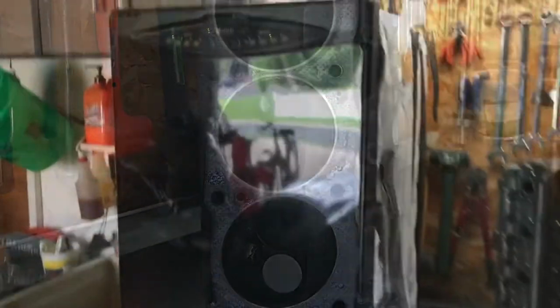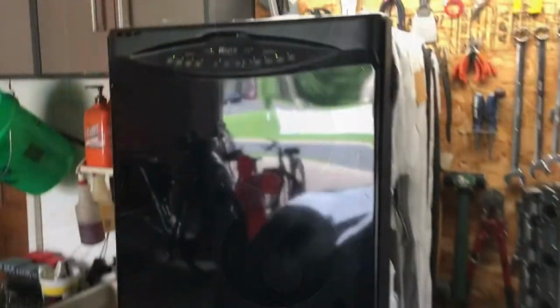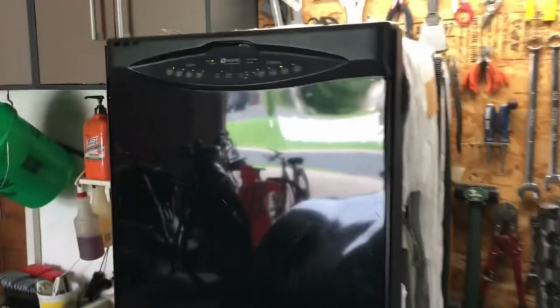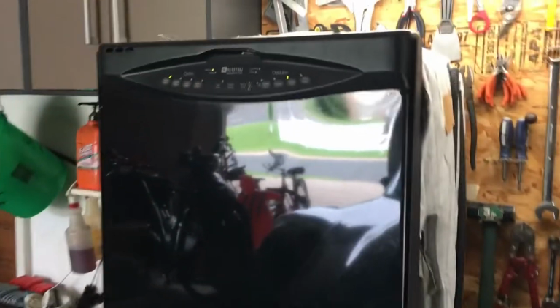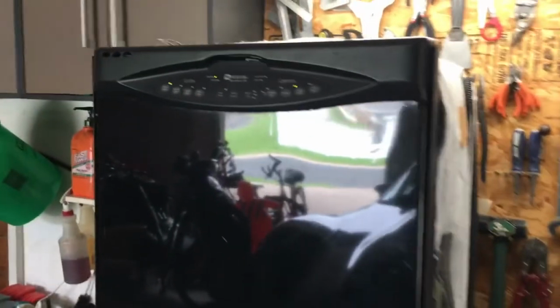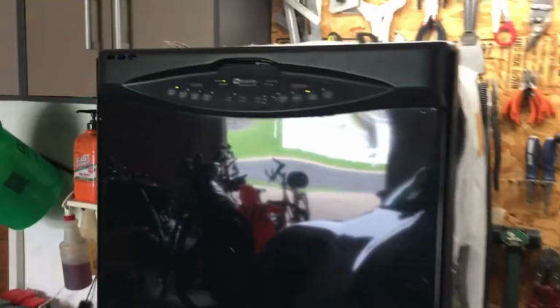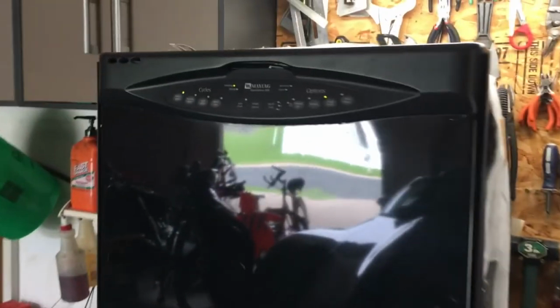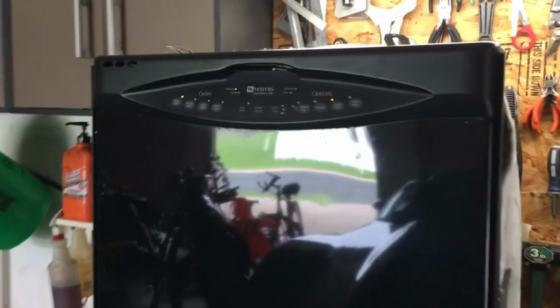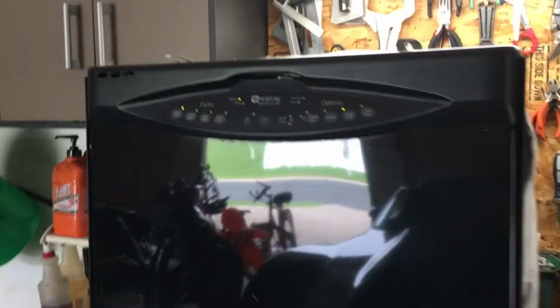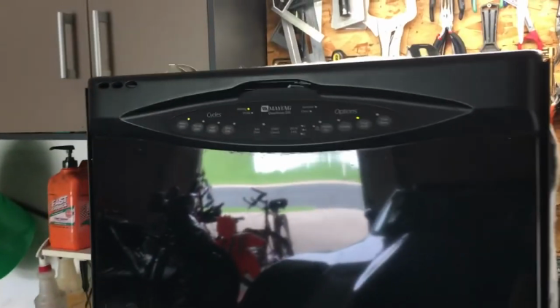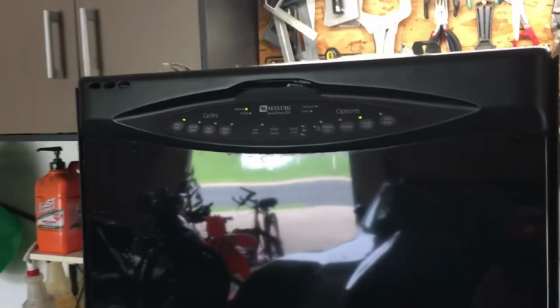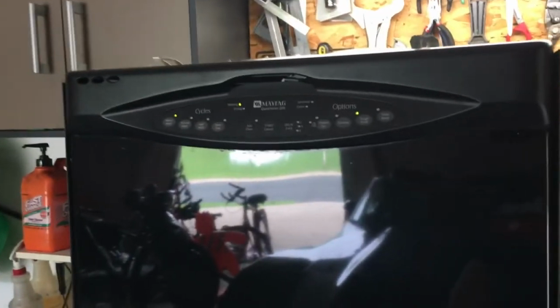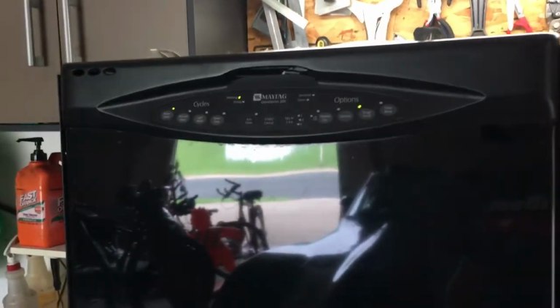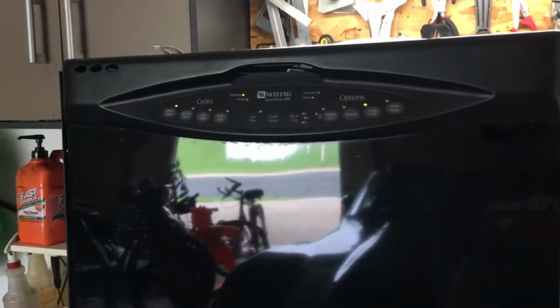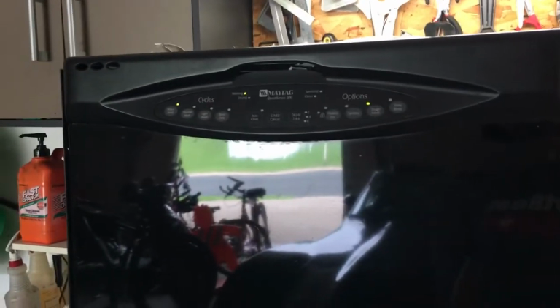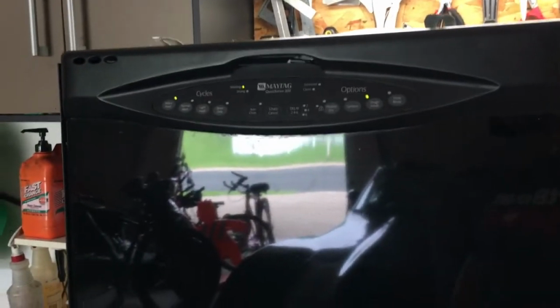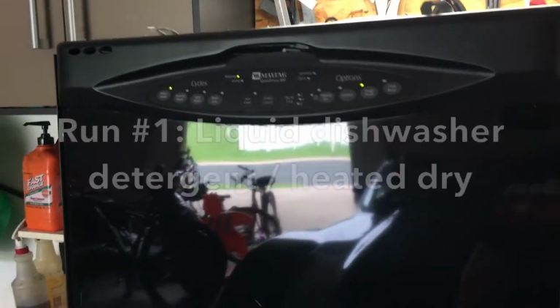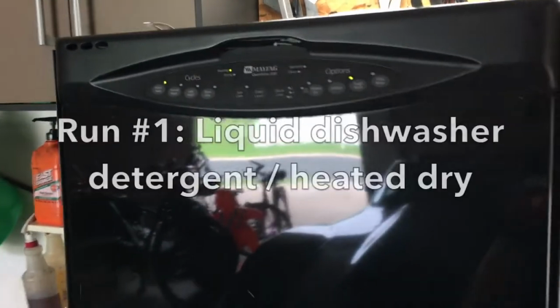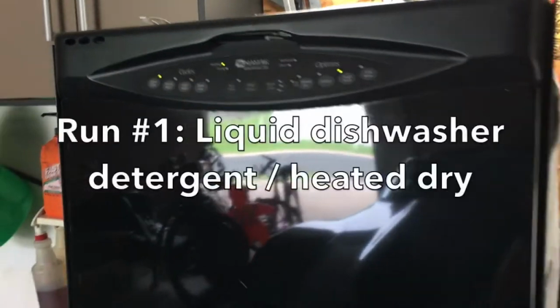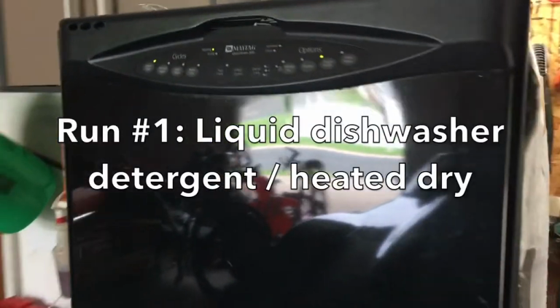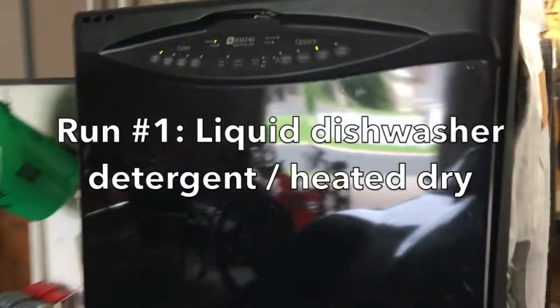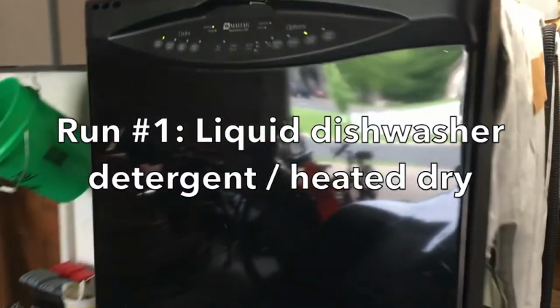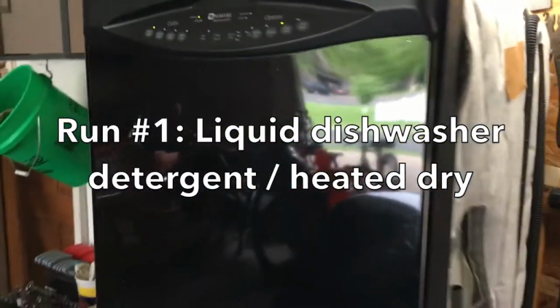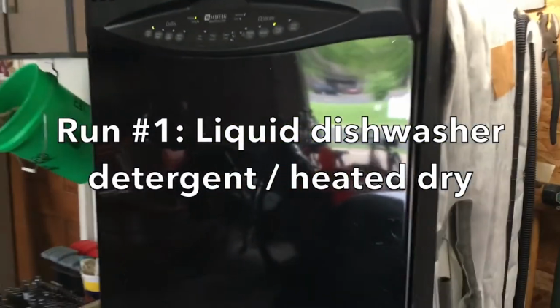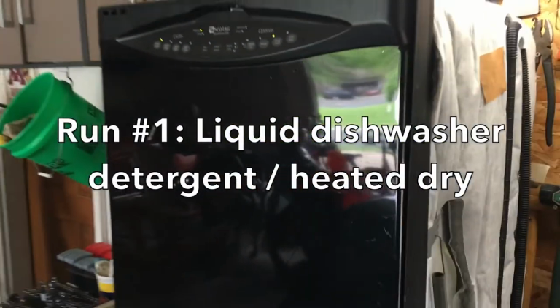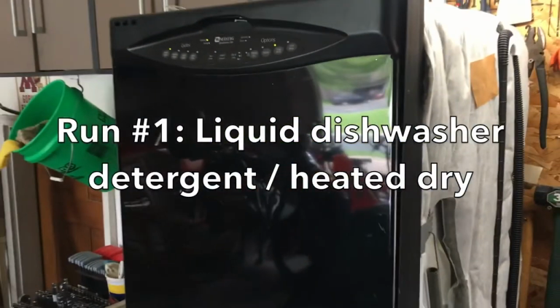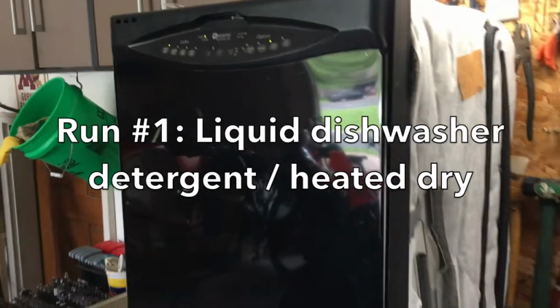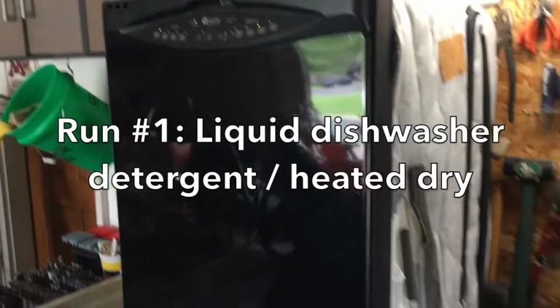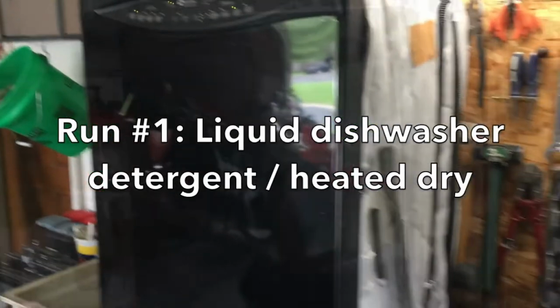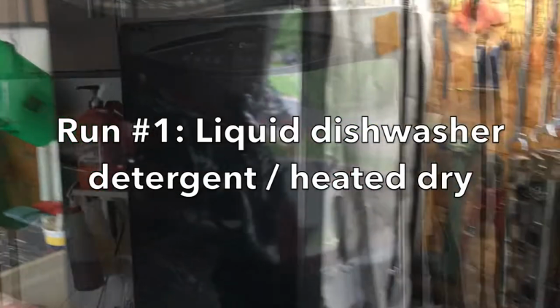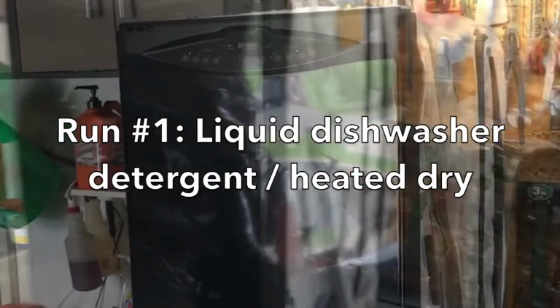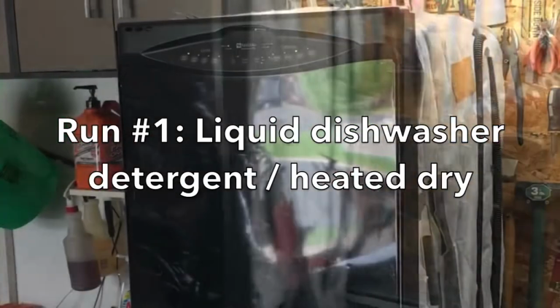So now pay attention — this is high risk with your significant other if you choose to try what I did with your own dishwasher.